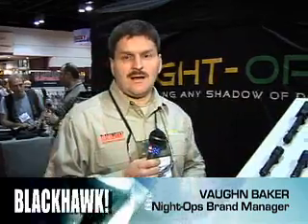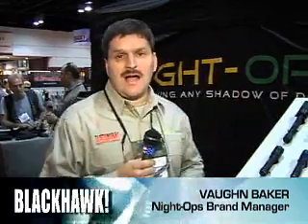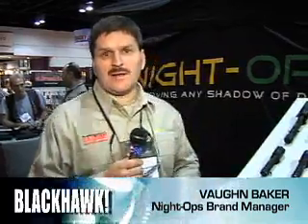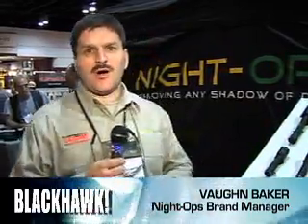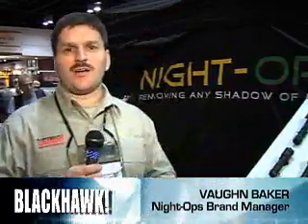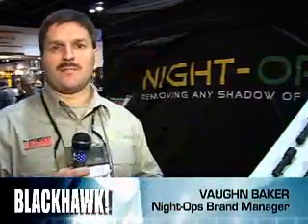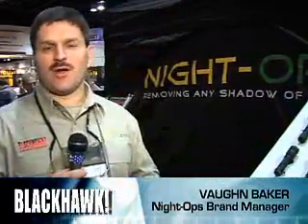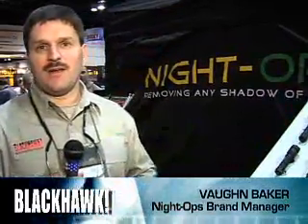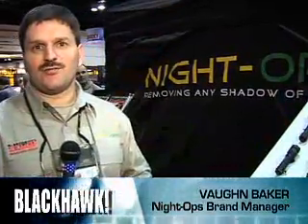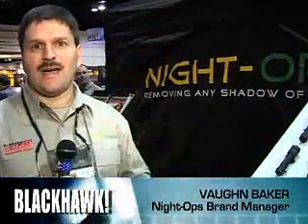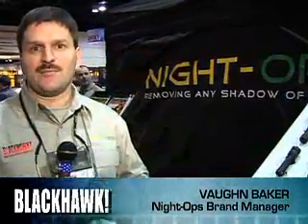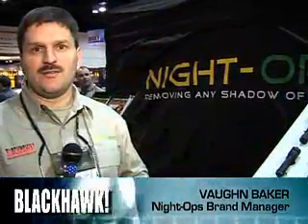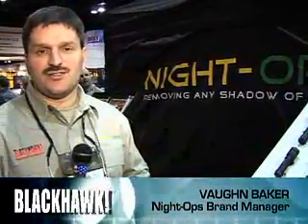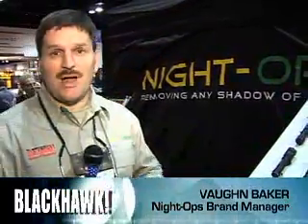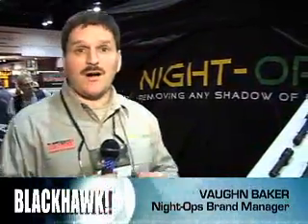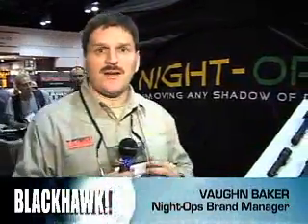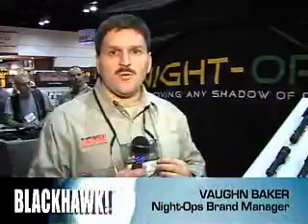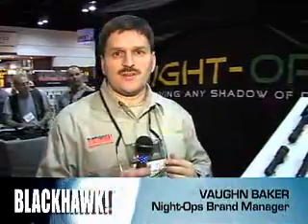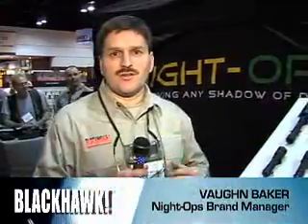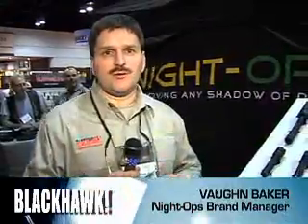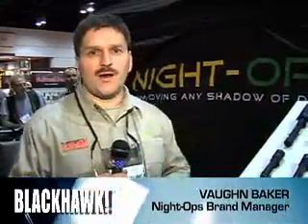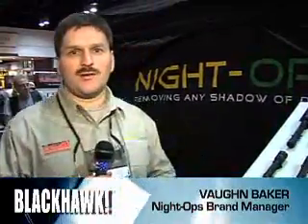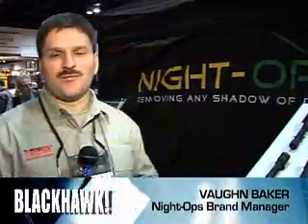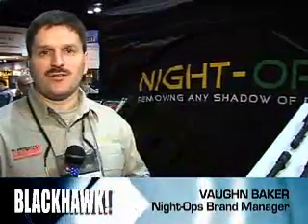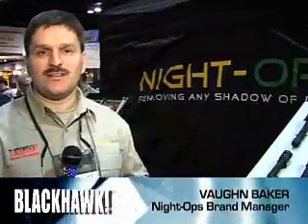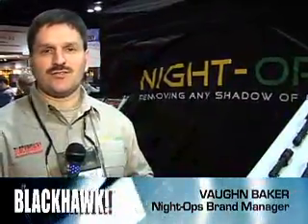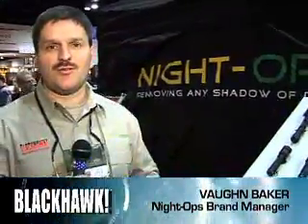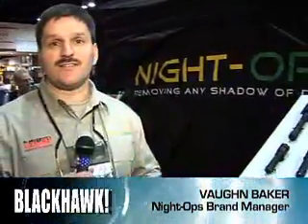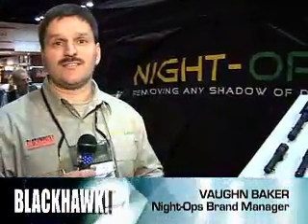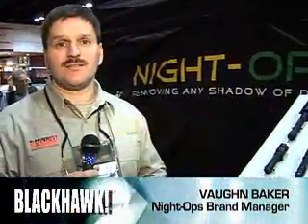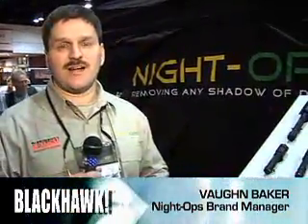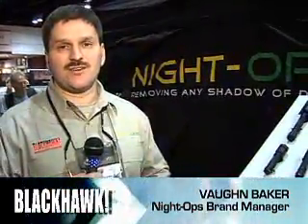Hi, my name is Vaughn Baker. I'm the brand manager of Nite Ops, a division of Blackhawk. I wanted to show you the new products that we're featuring at this year's 2007 SHOT Show.